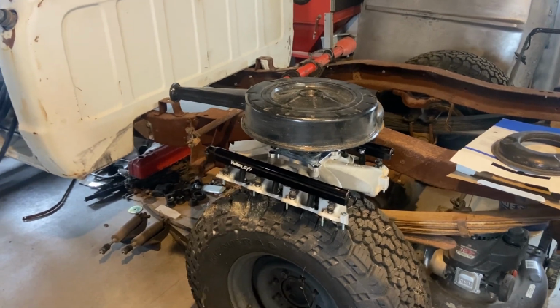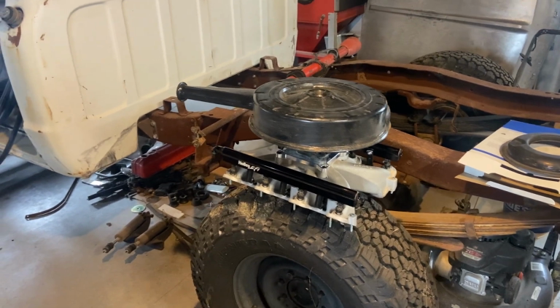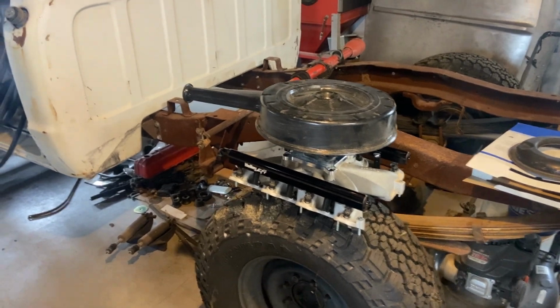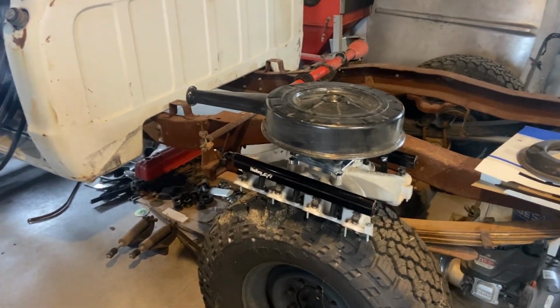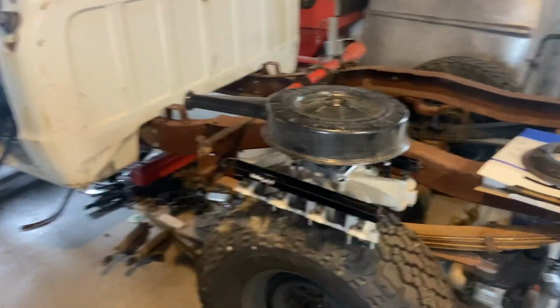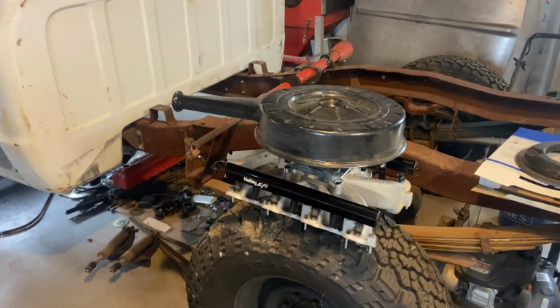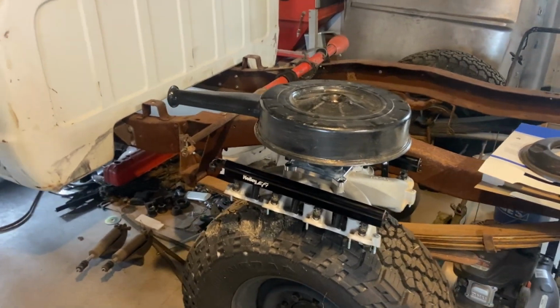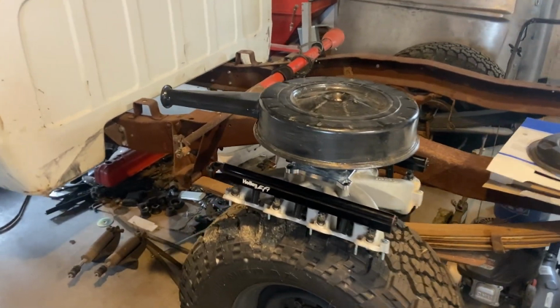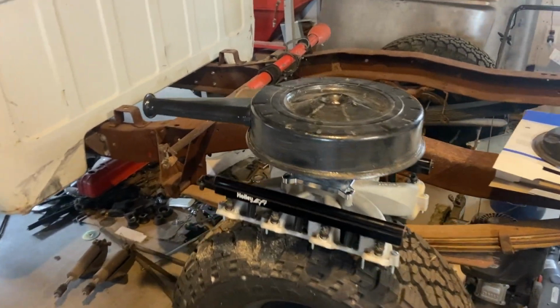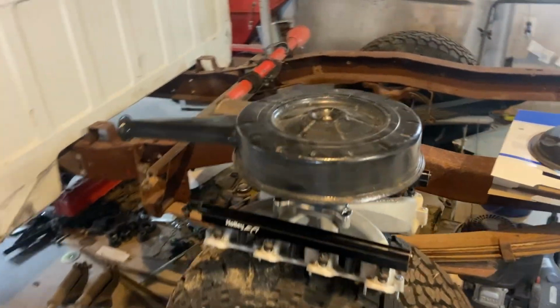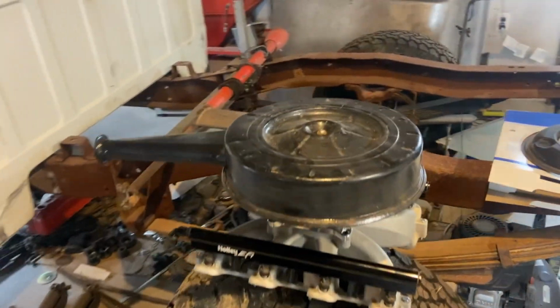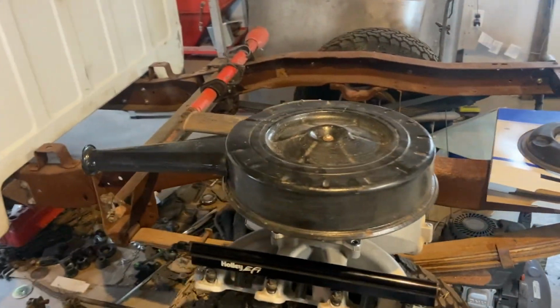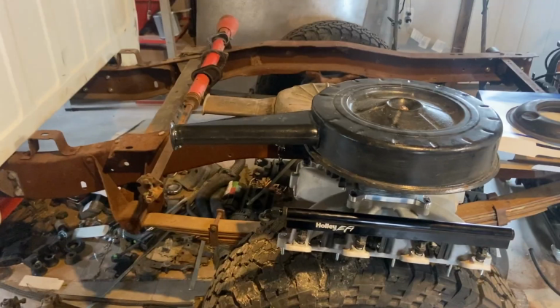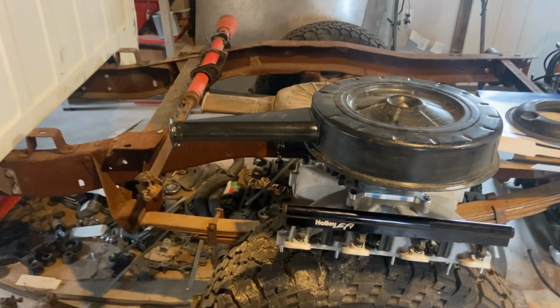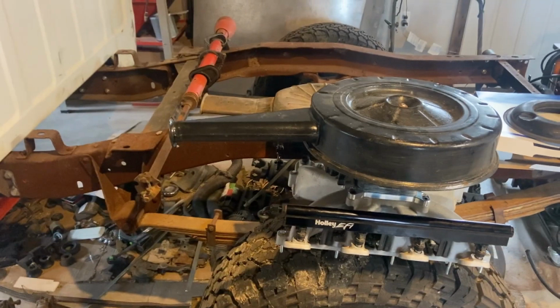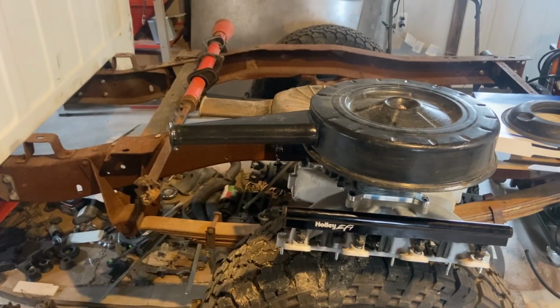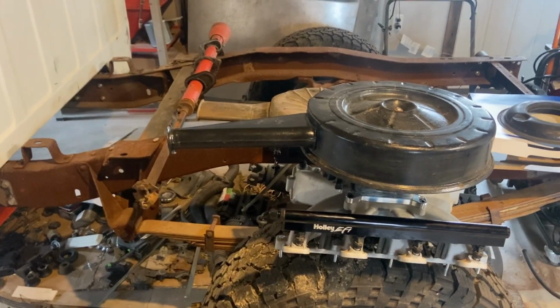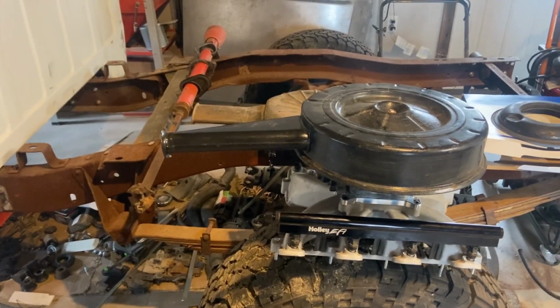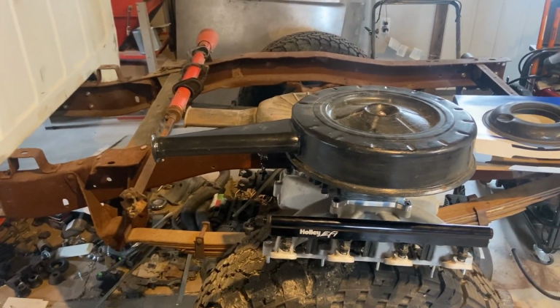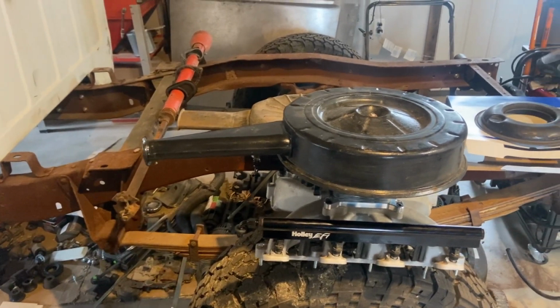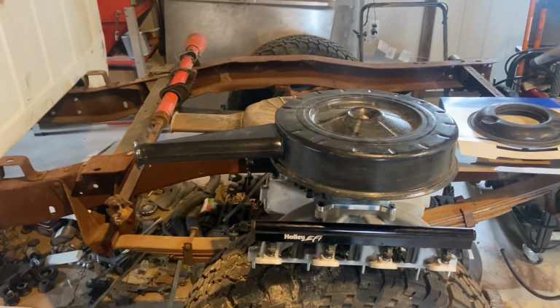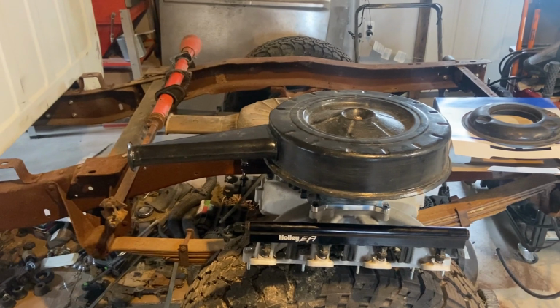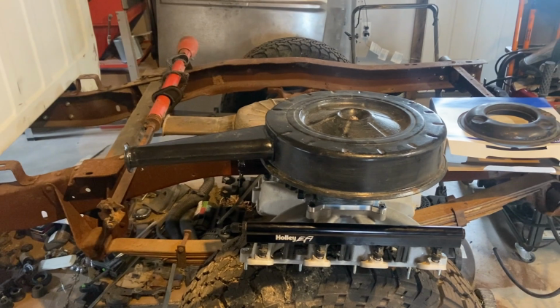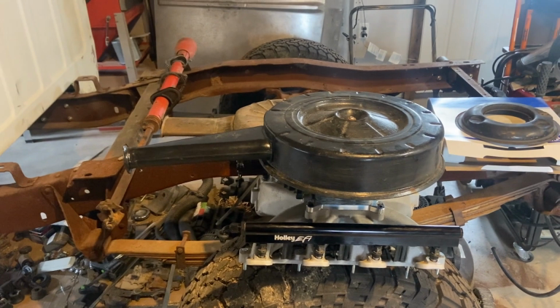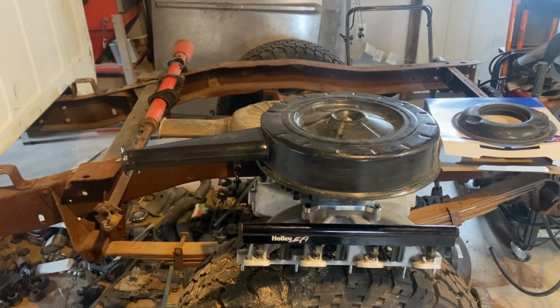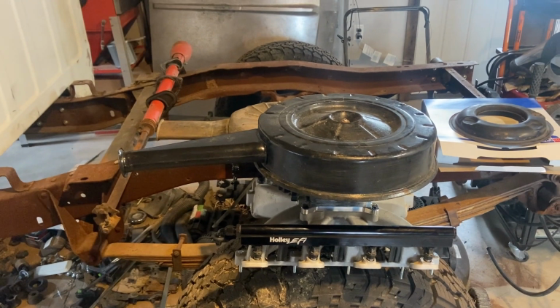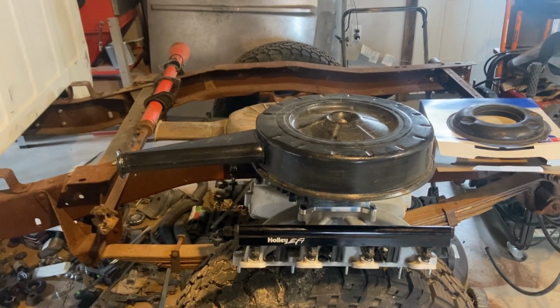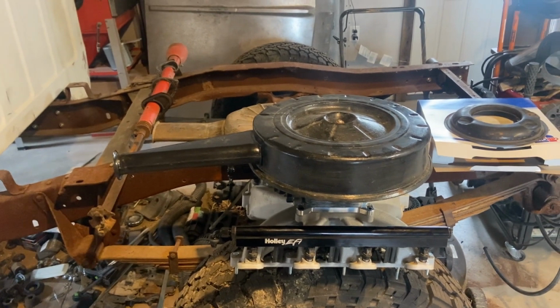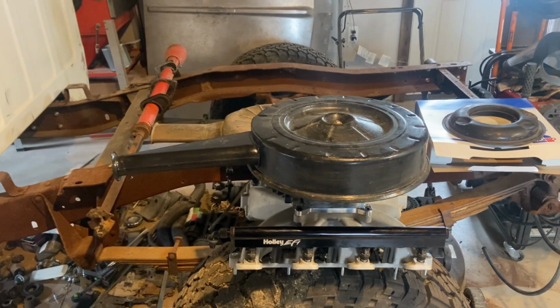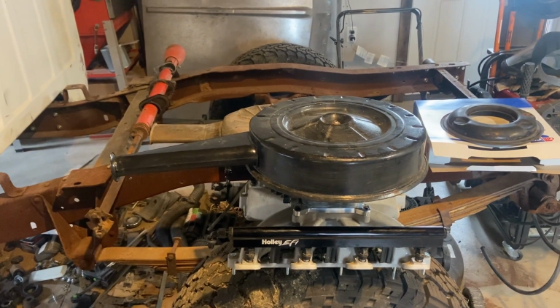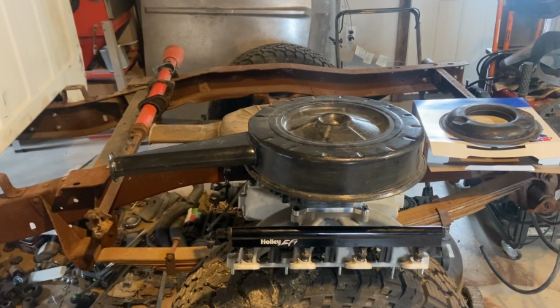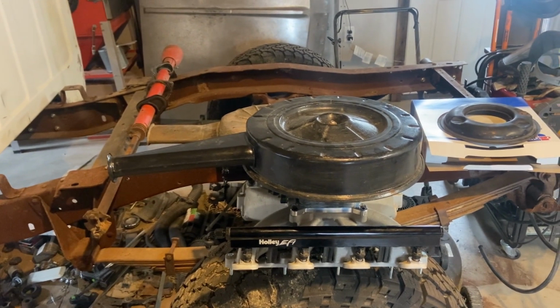Maybe if it's raw it wouldn't stand out so much, but who knows. The snorkel part throws me off somewhat — I like the idea of it pulling cooler air, not the air that's sitting right over the top of the engine.